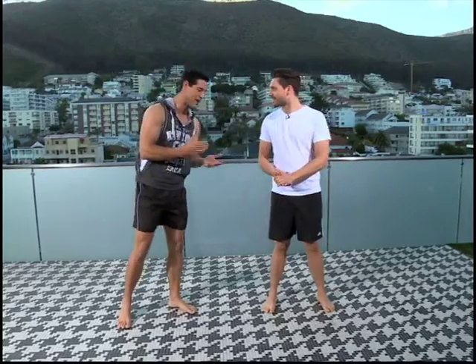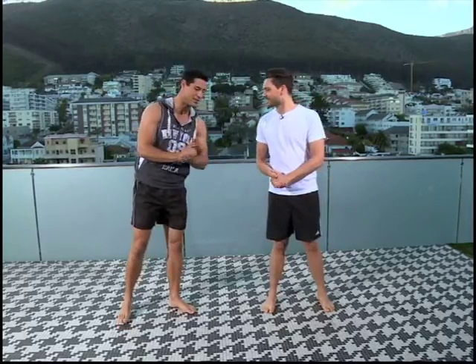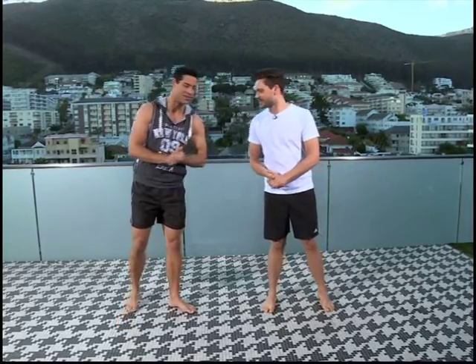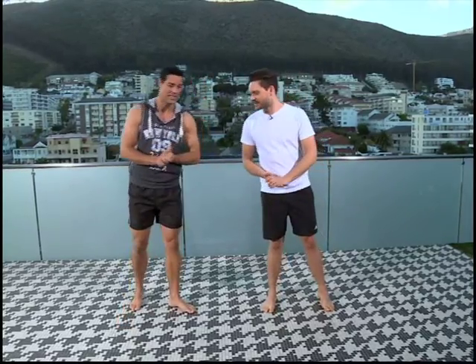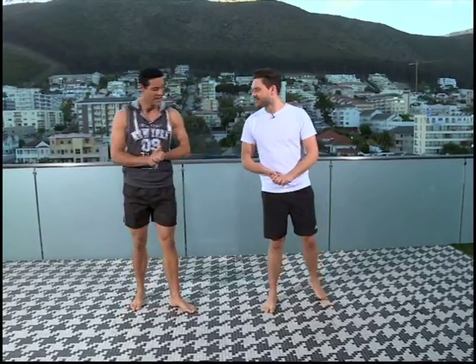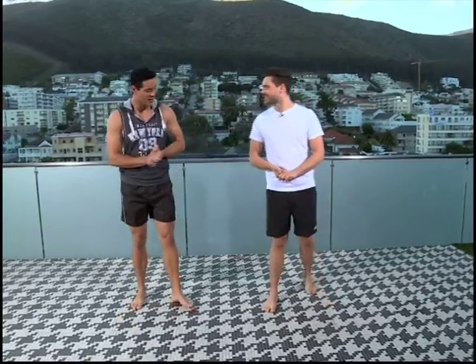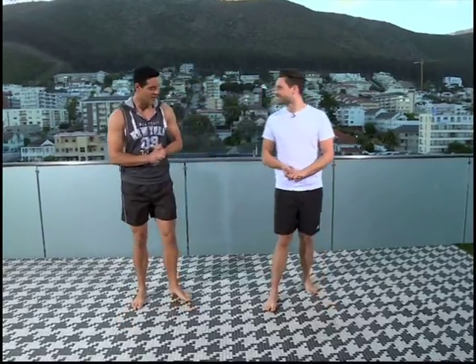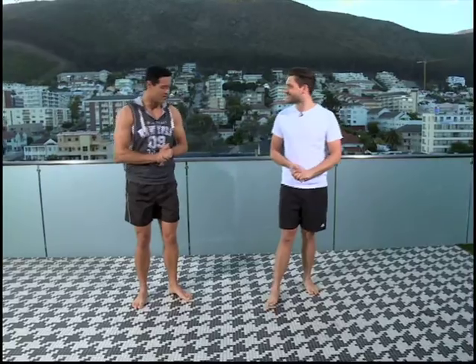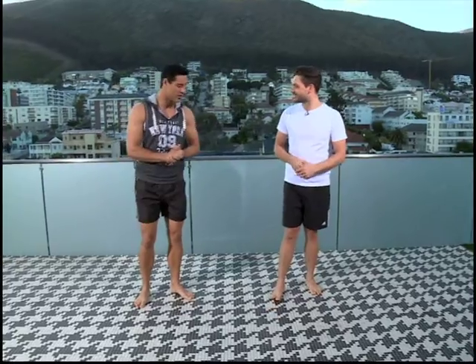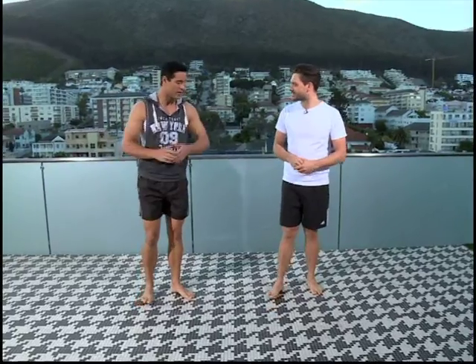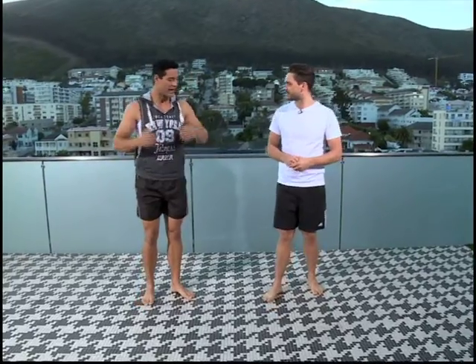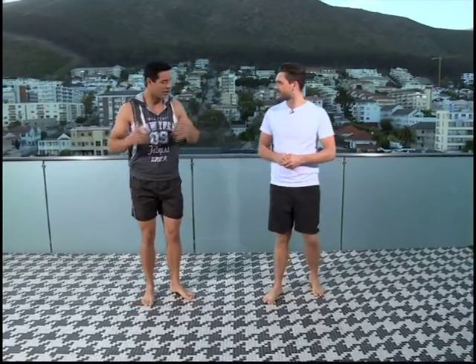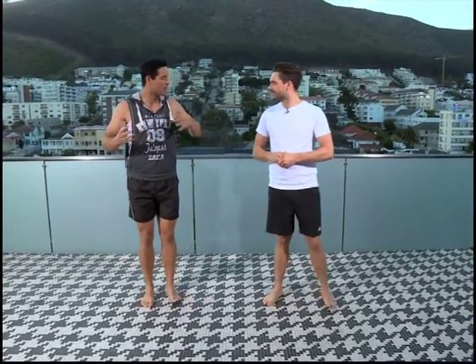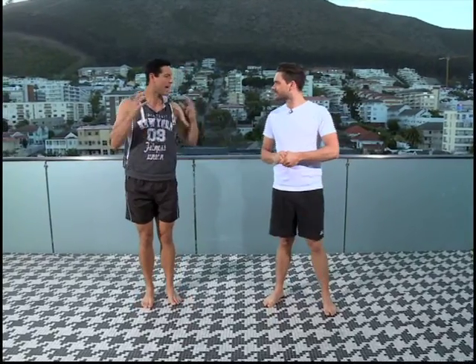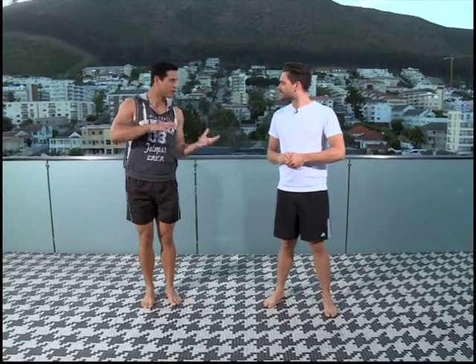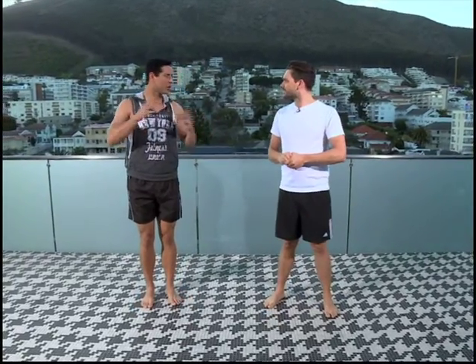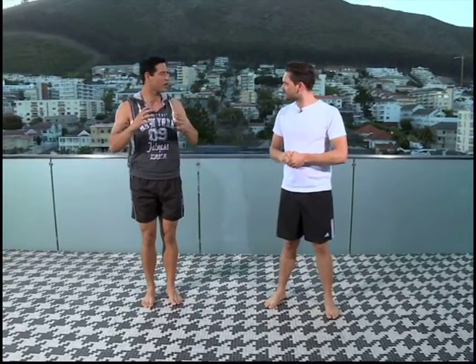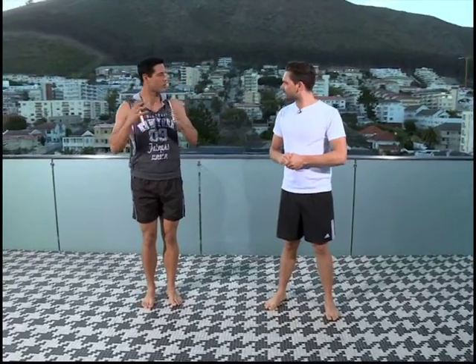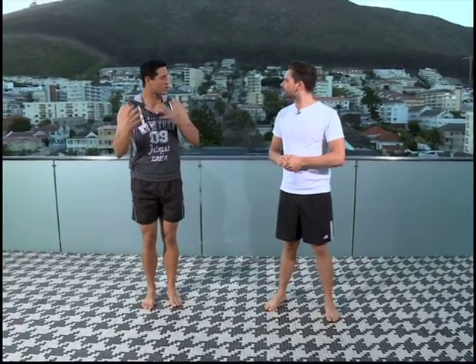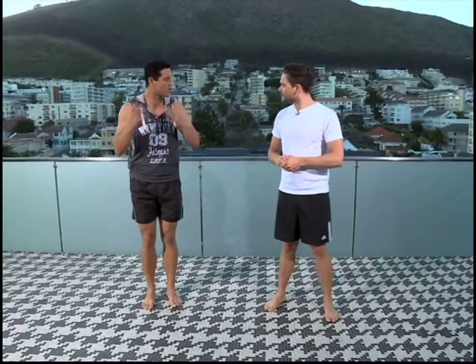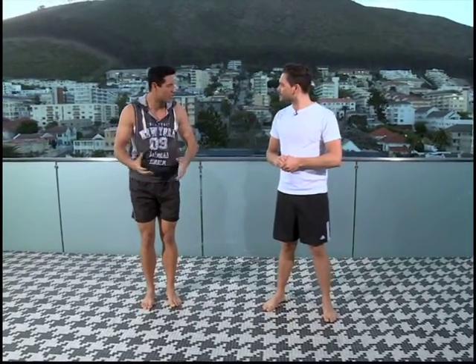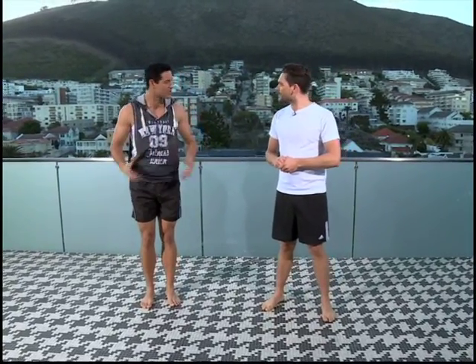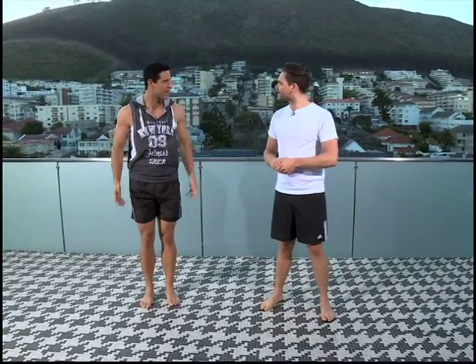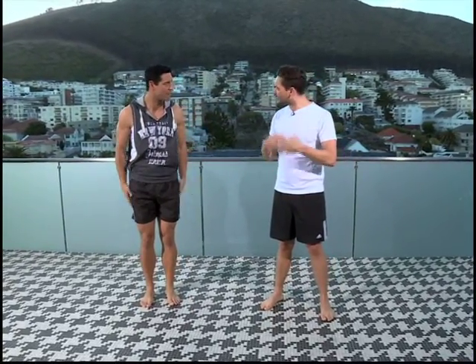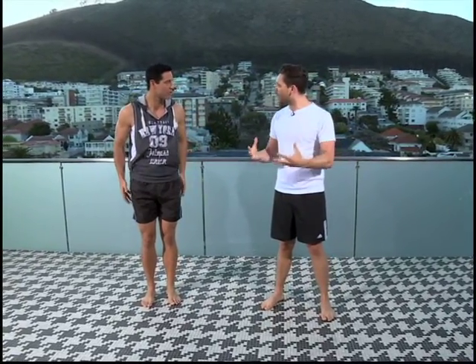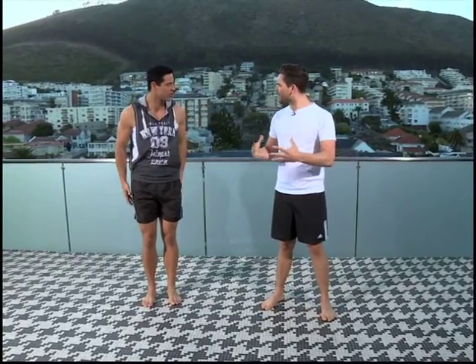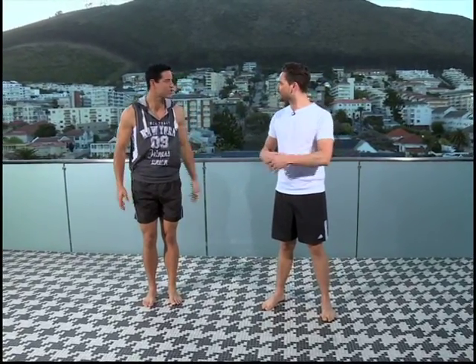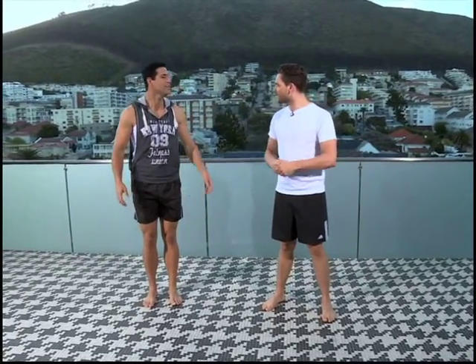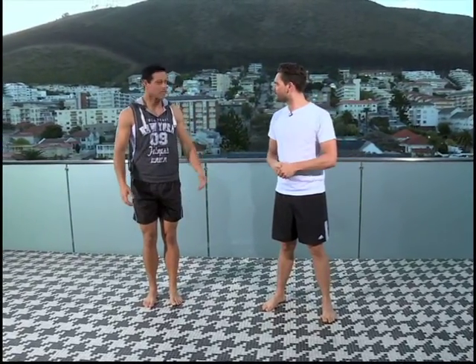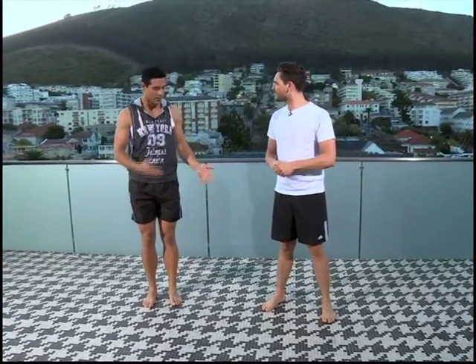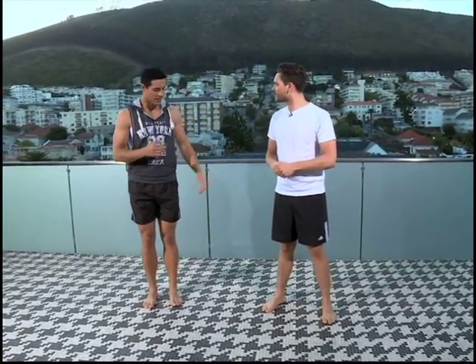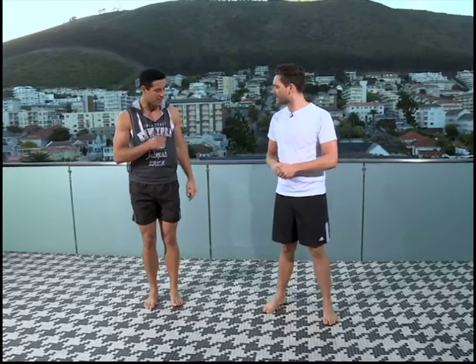Nice to have you, Stuart. Thanks again, Ian. So we unlocked the back a little bit earlier on — we worked on those stretches, the hammies, the feet, the spine. So what's up next?